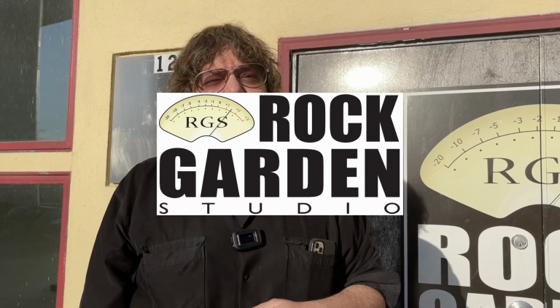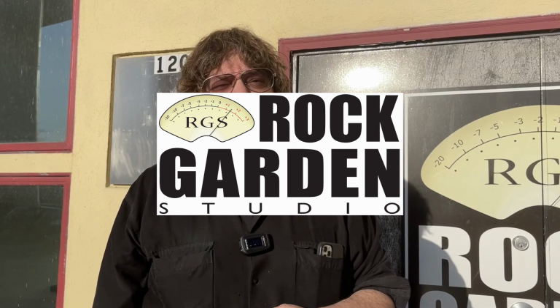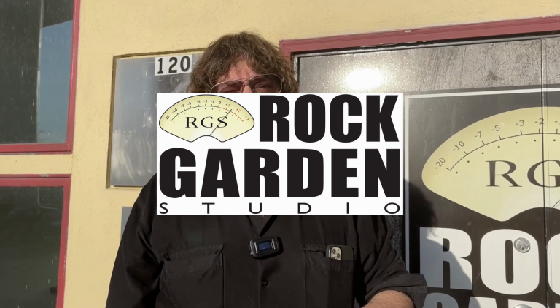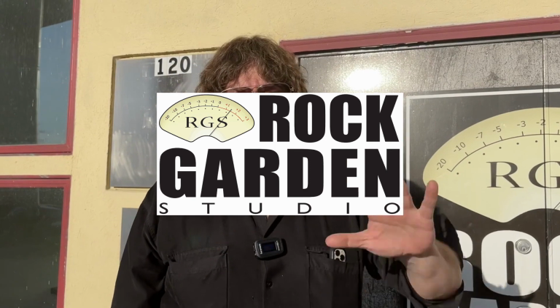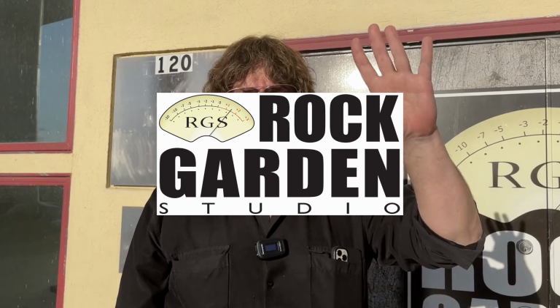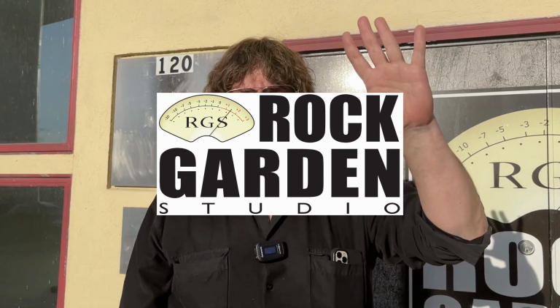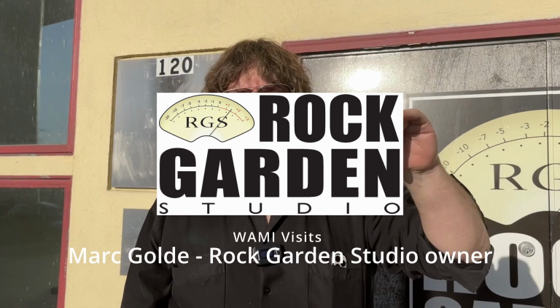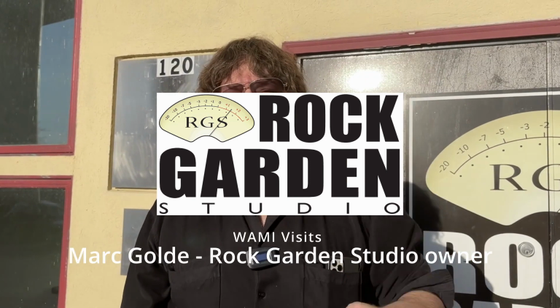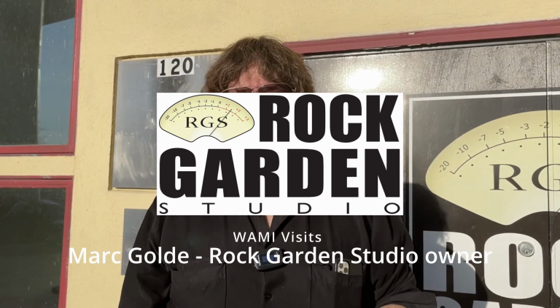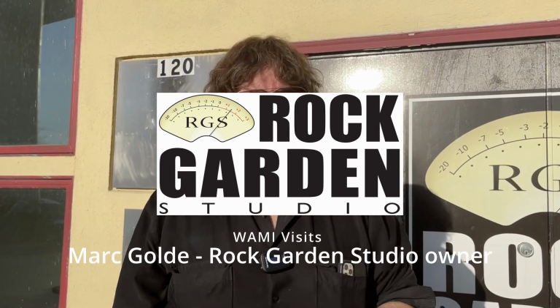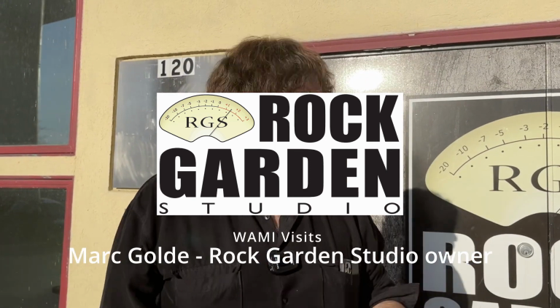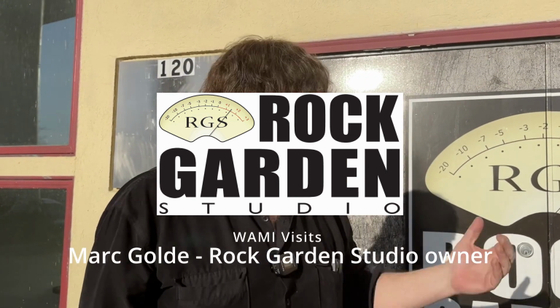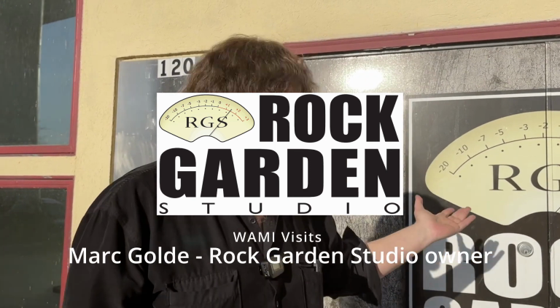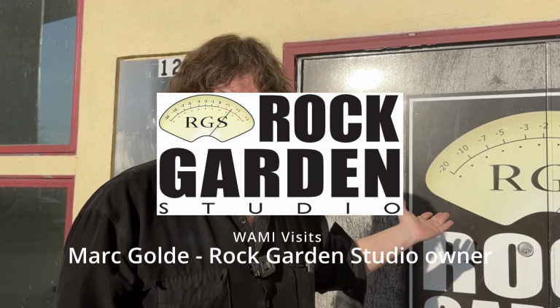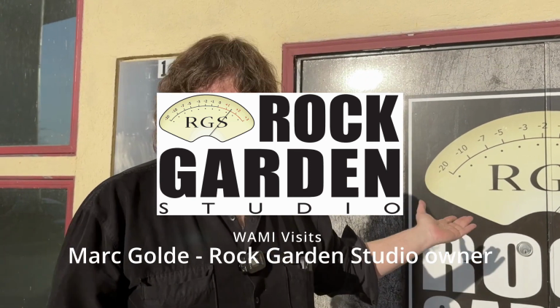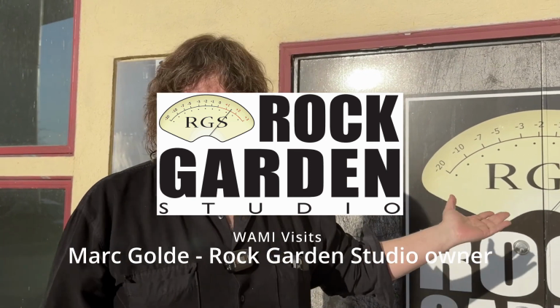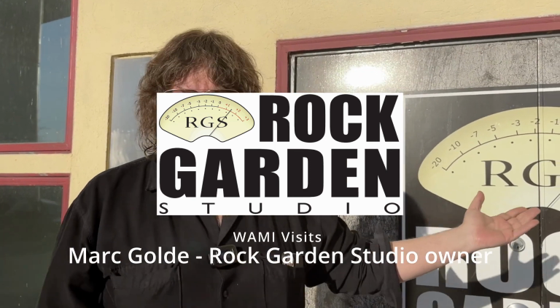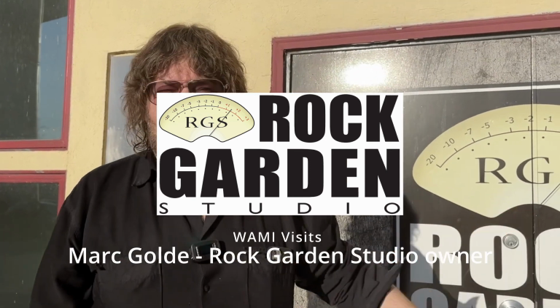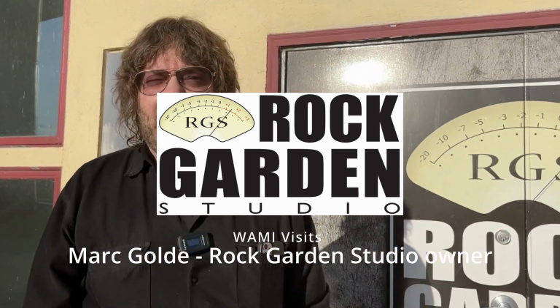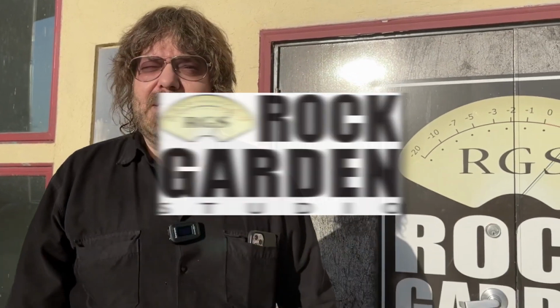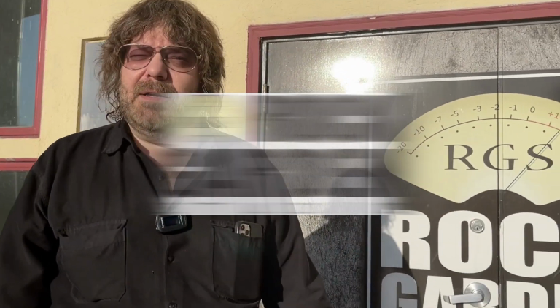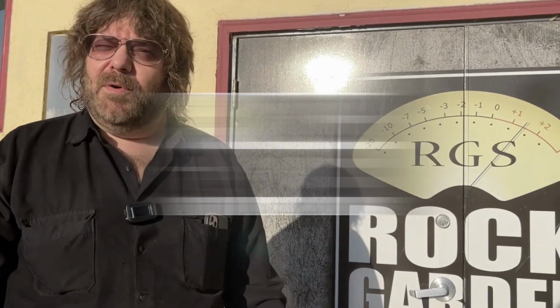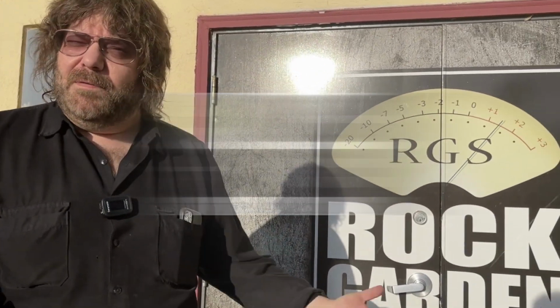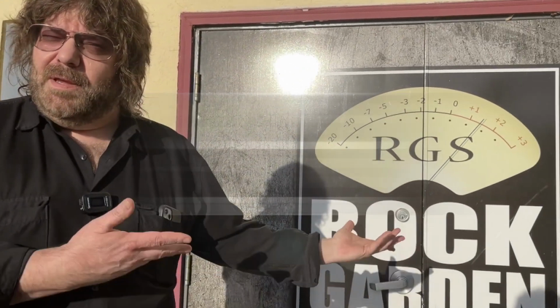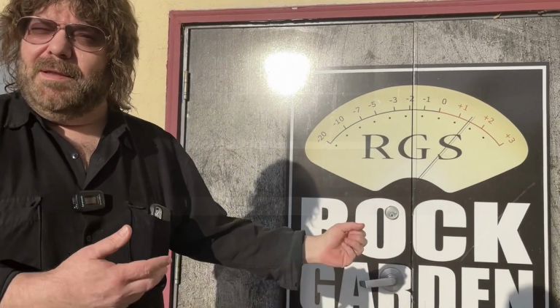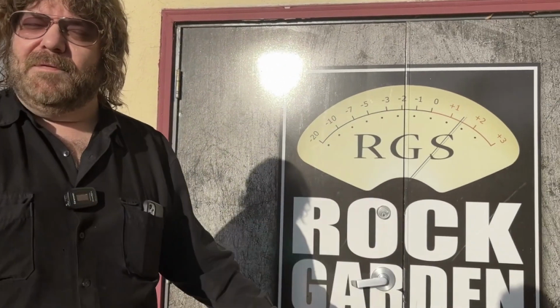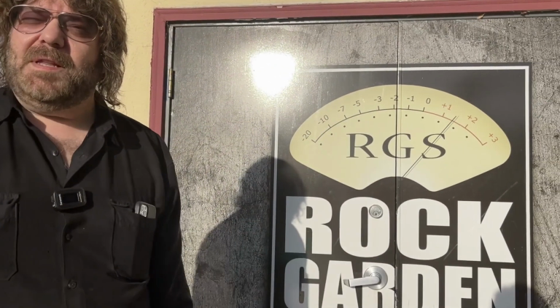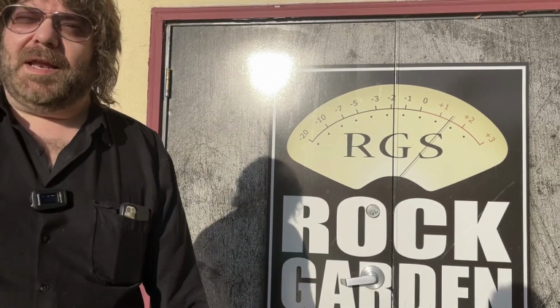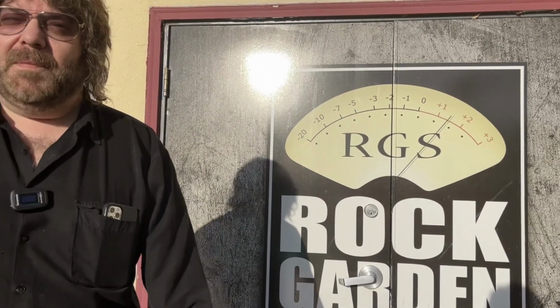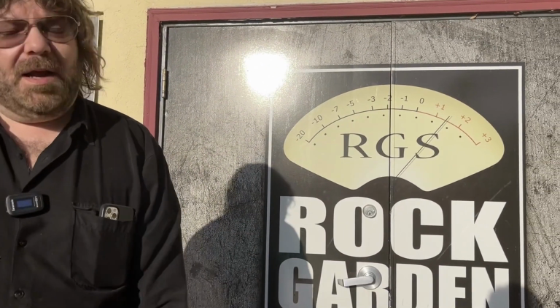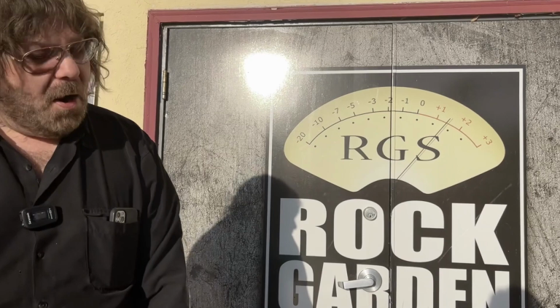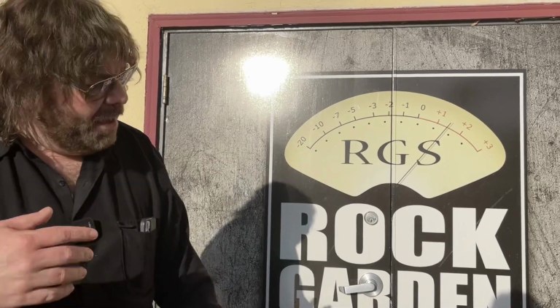Hey everybody, I'm Mark Goldie from Rock Garden Studio, and today we're going to take a tour of the facility. Come on in.